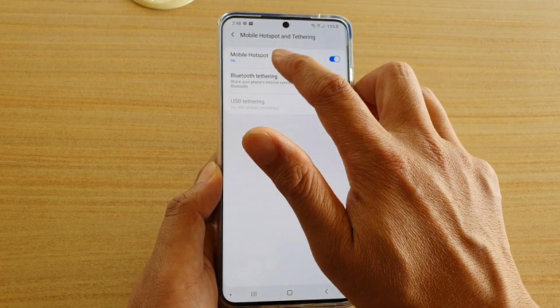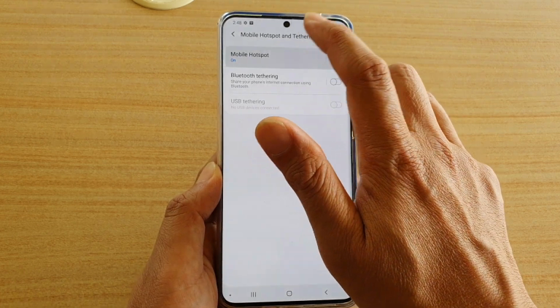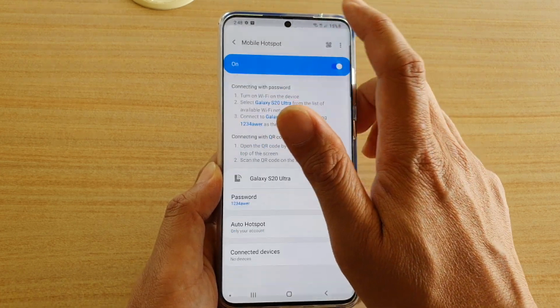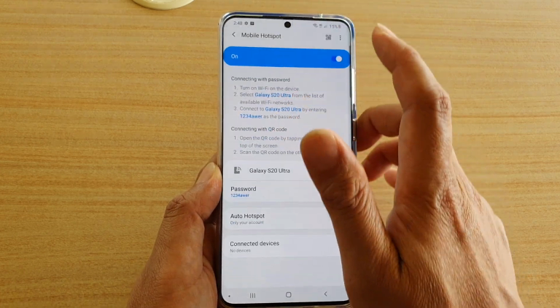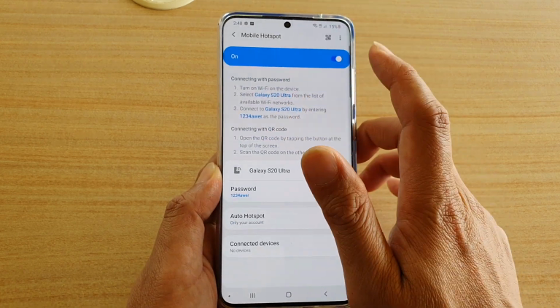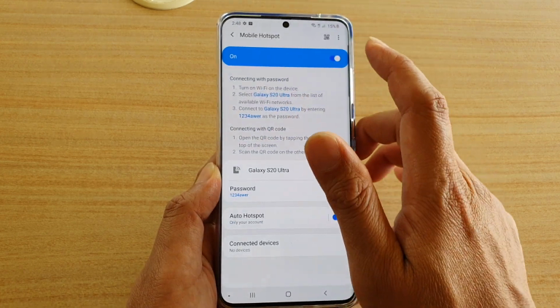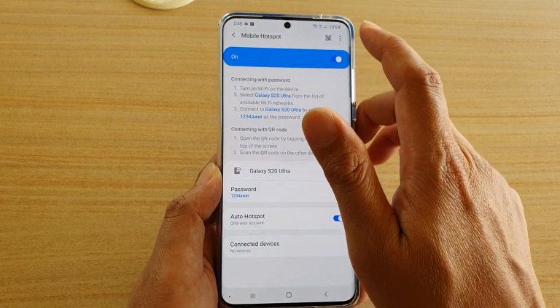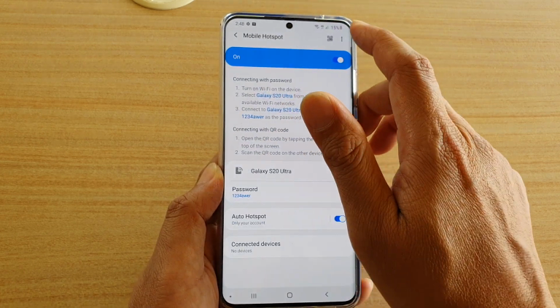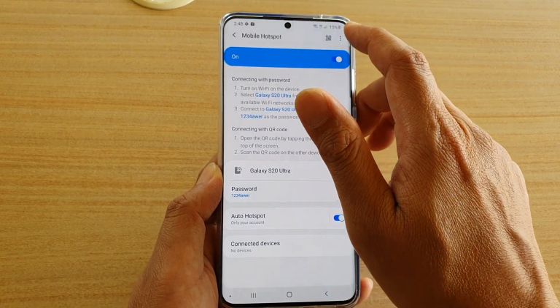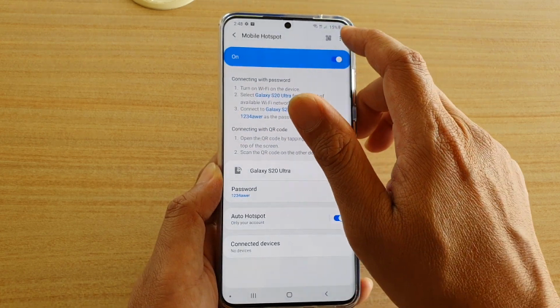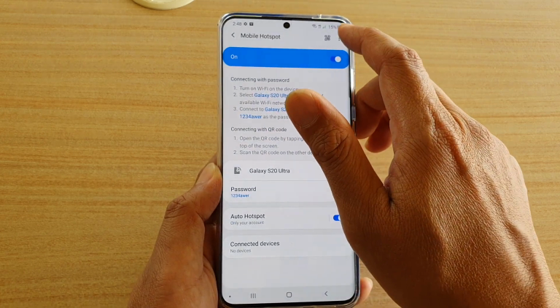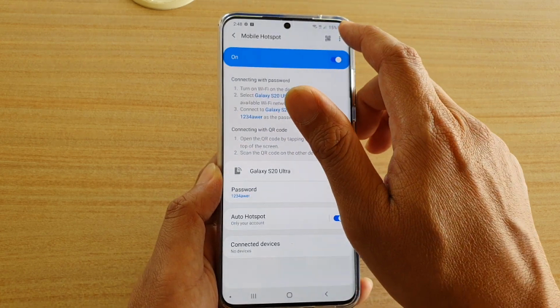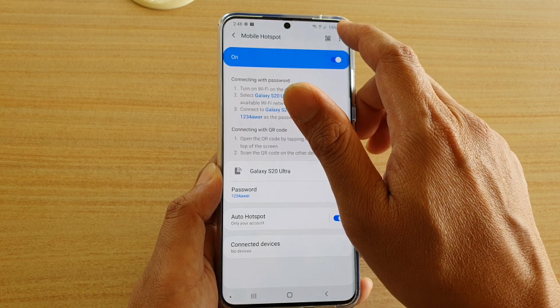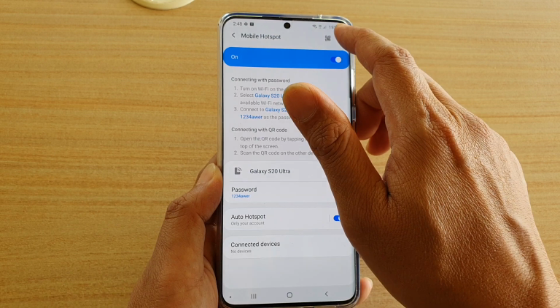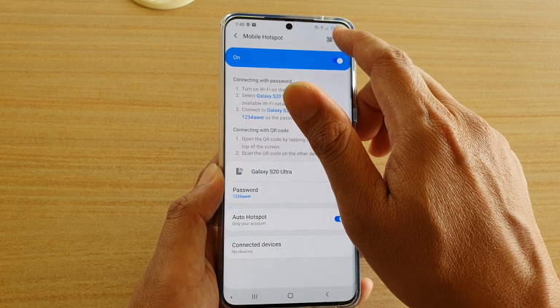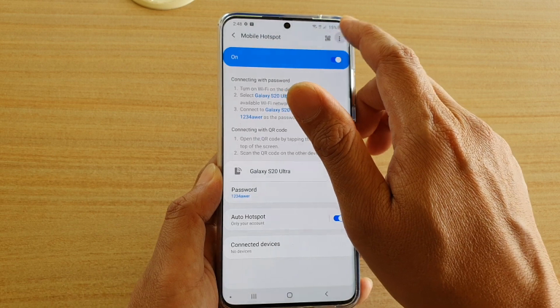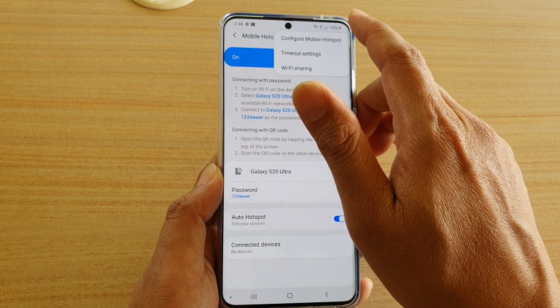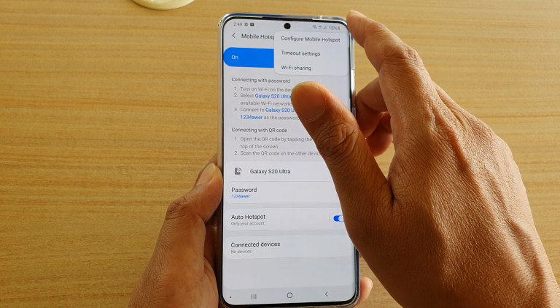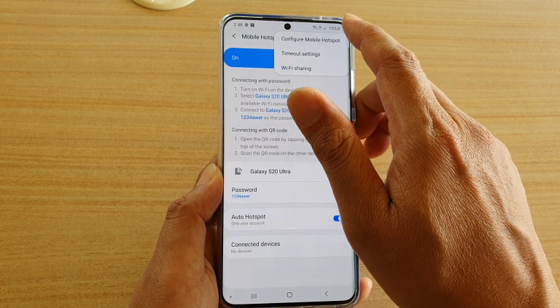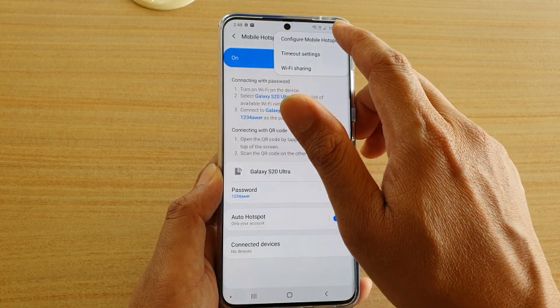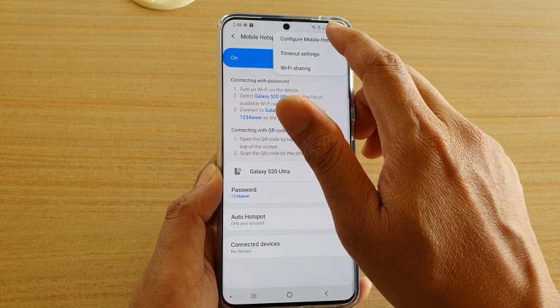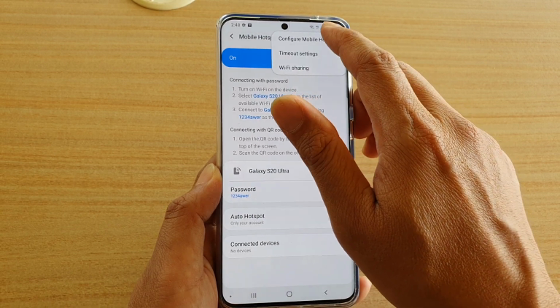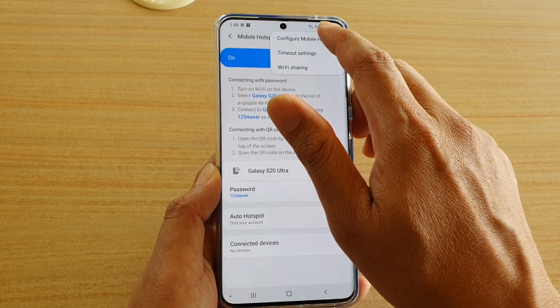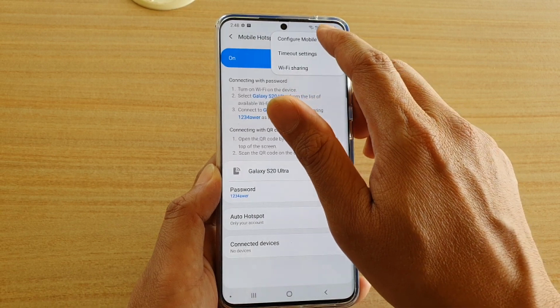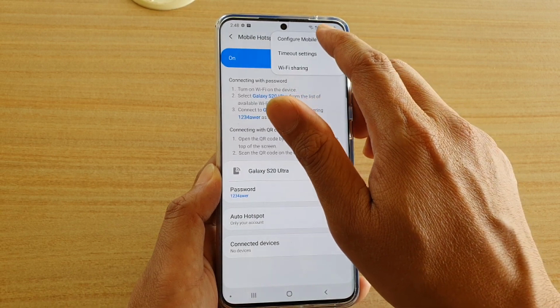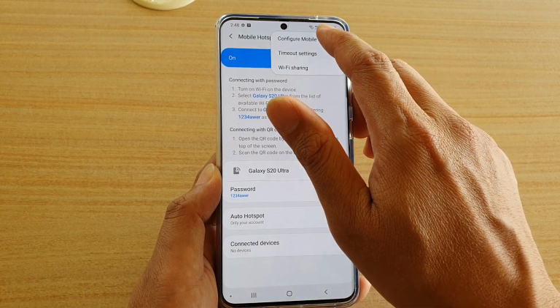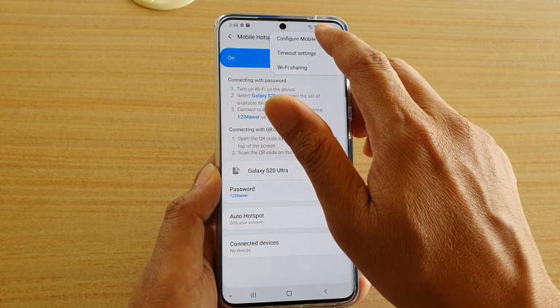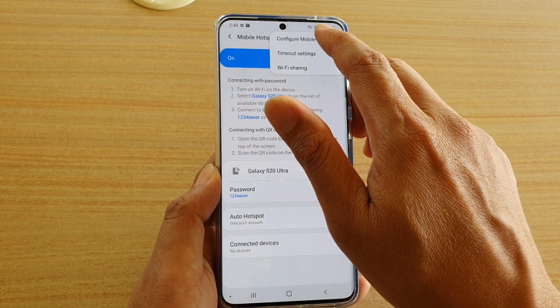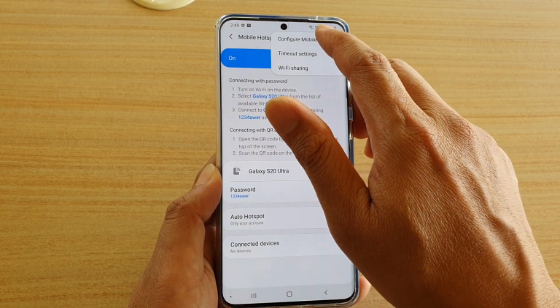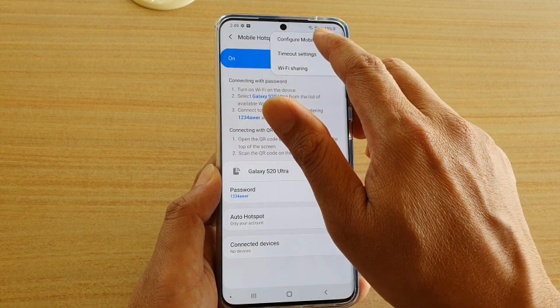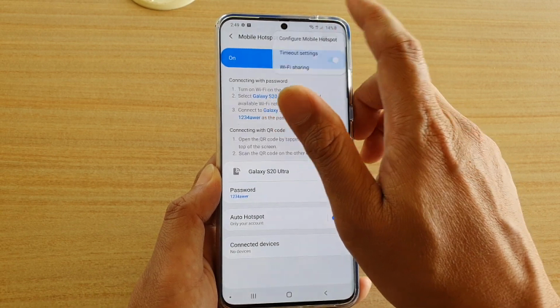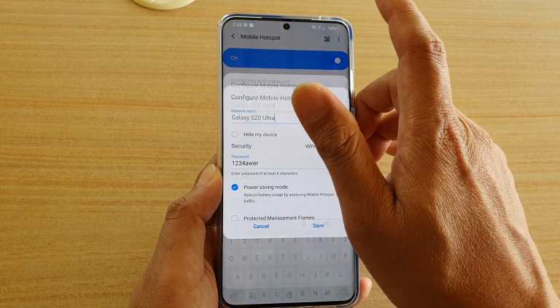Next, on the left hand side tap on Mobile Hotspot, then tap on the menu key at the top and tap on Configure Mobile Hotspot.